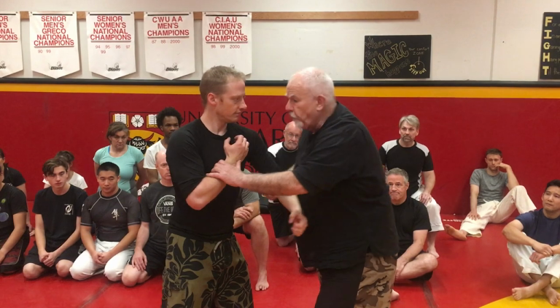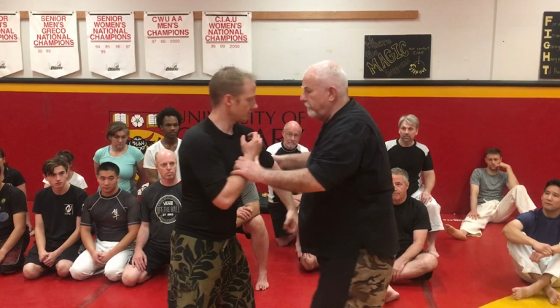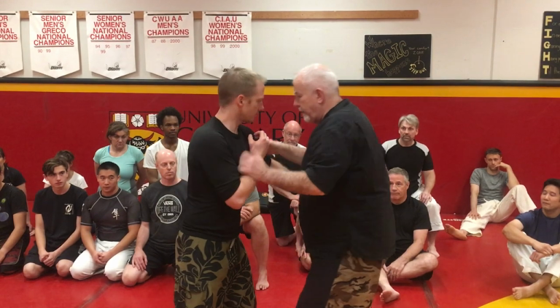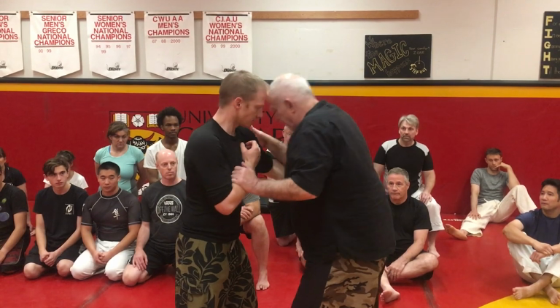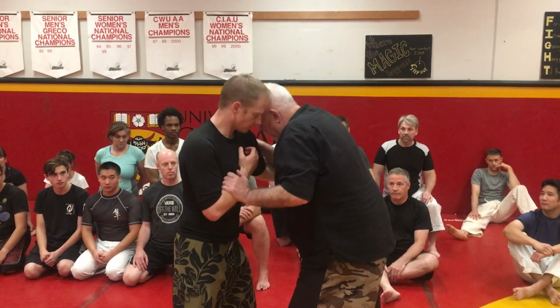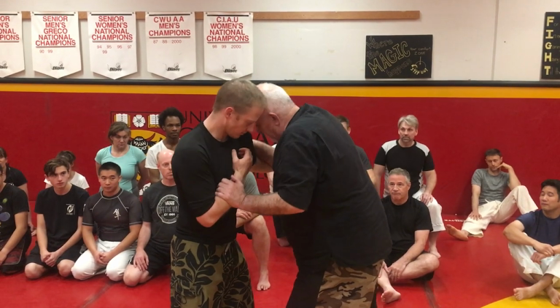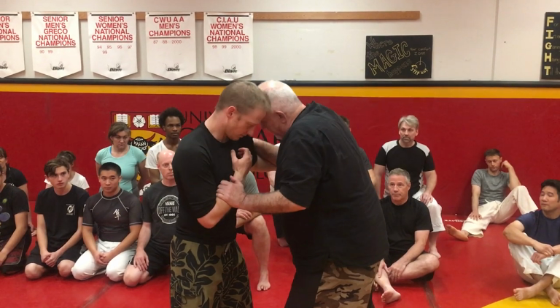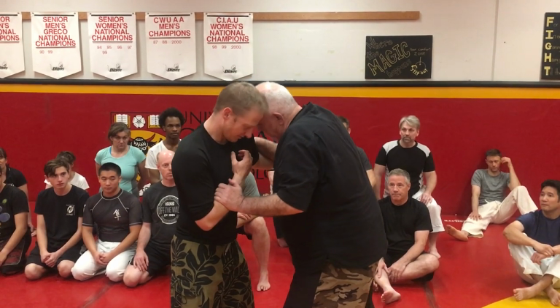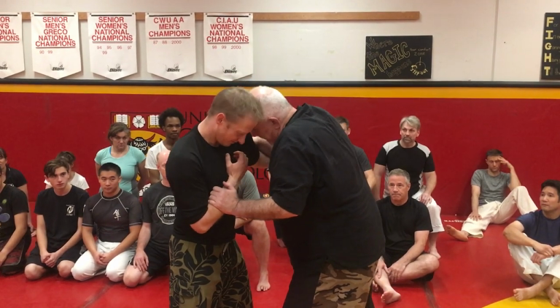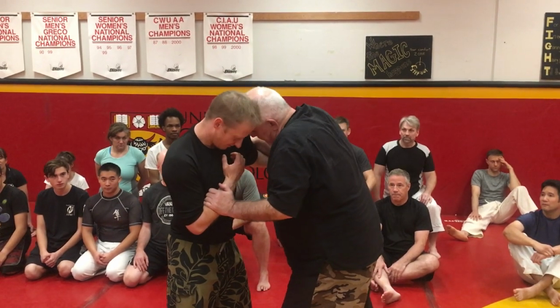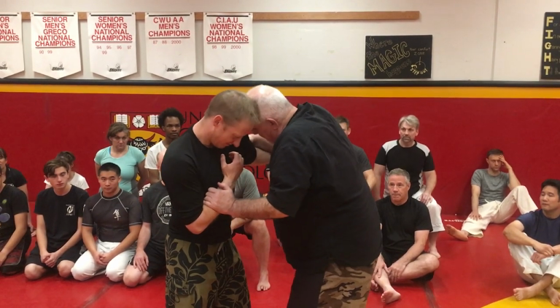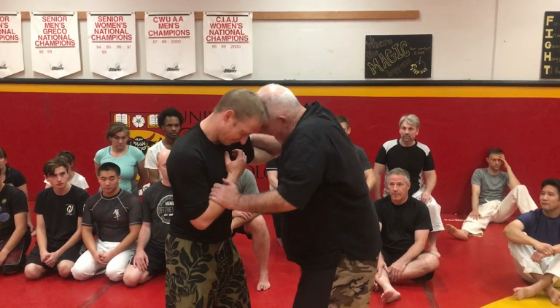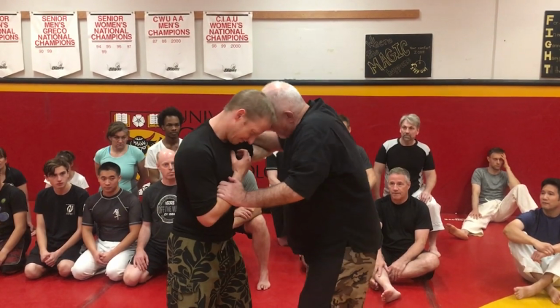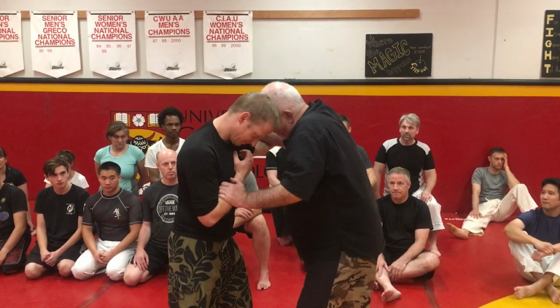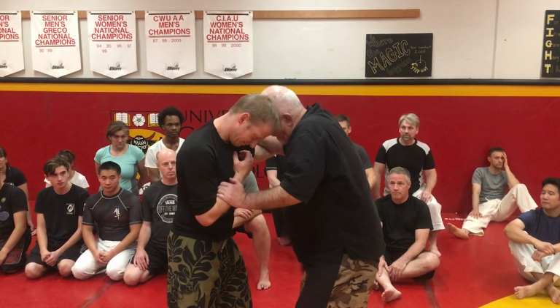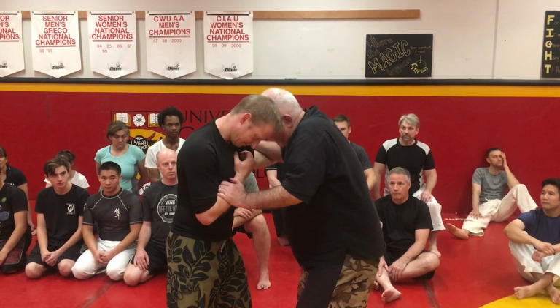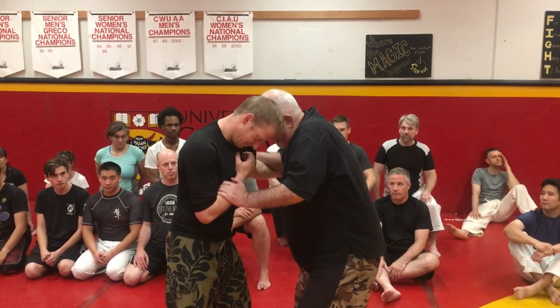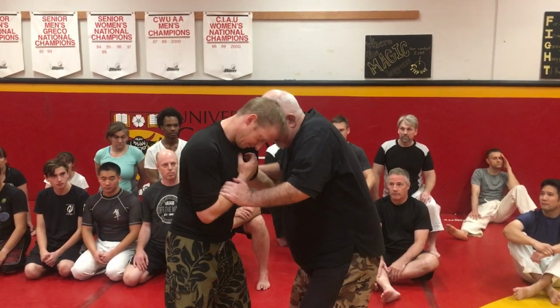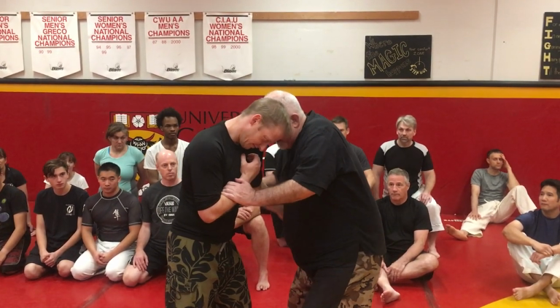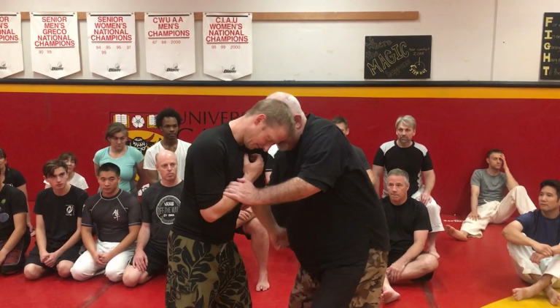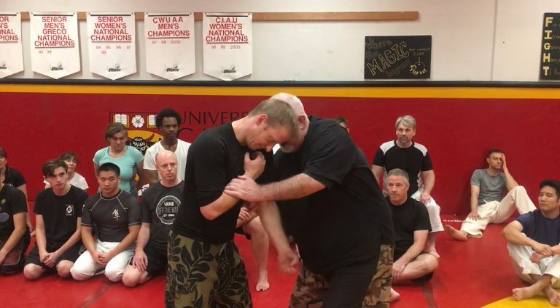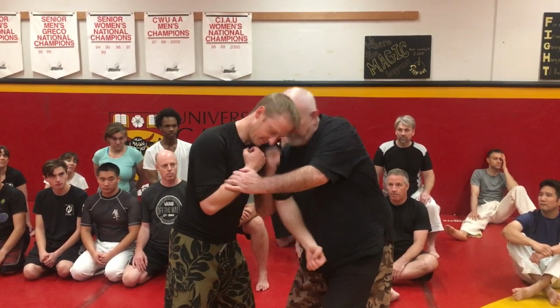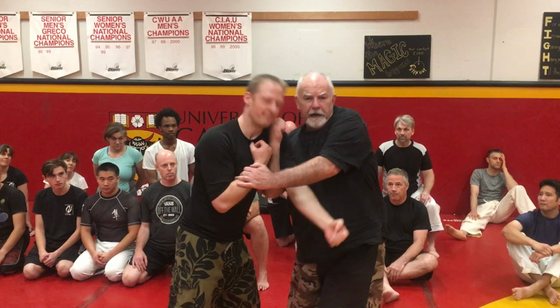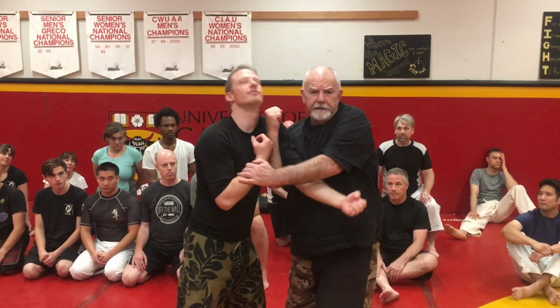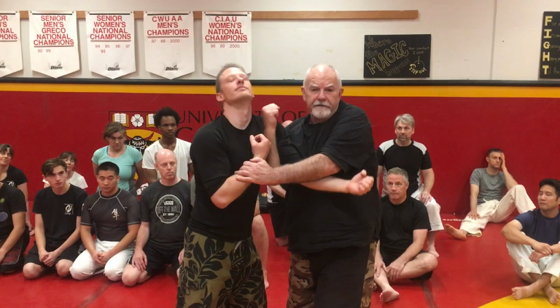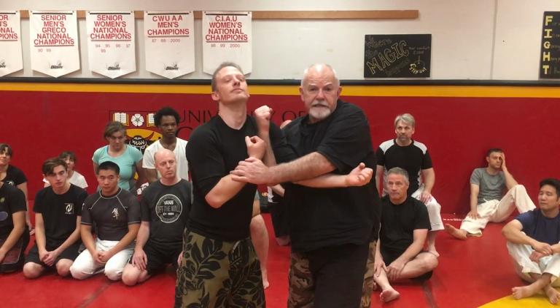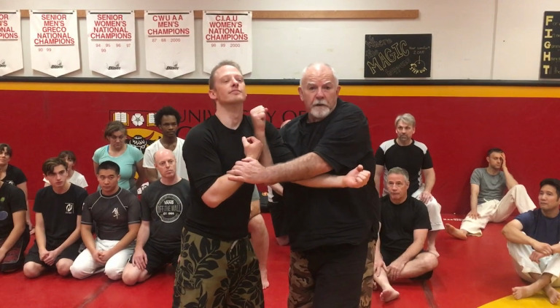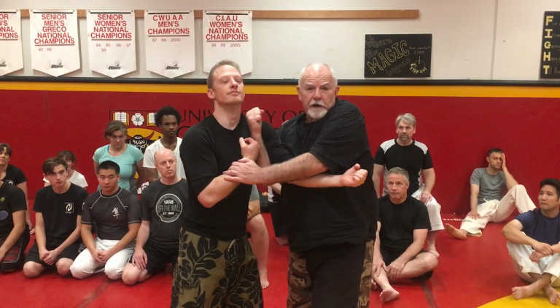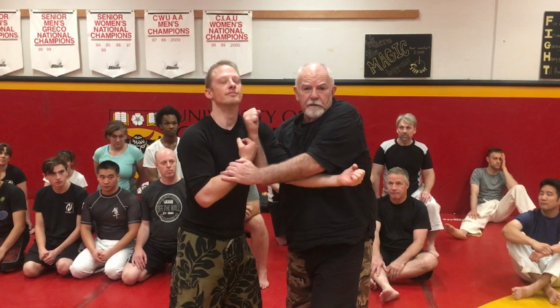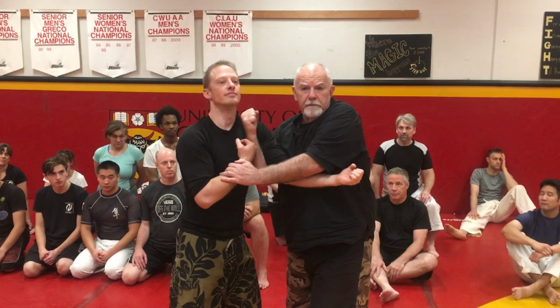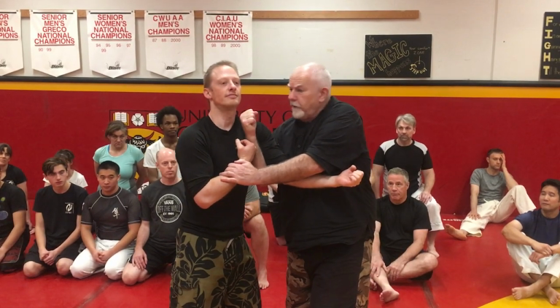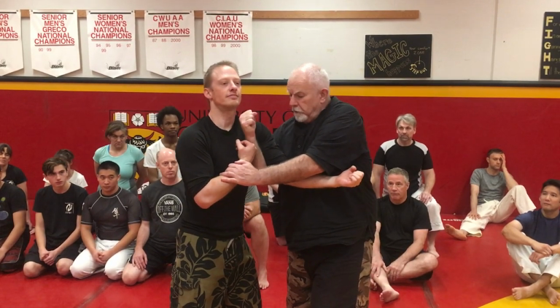Alternatively, if I'm leaning in, I'll bring the hand up and uppercut into the face. Either way works for me, one of the two.